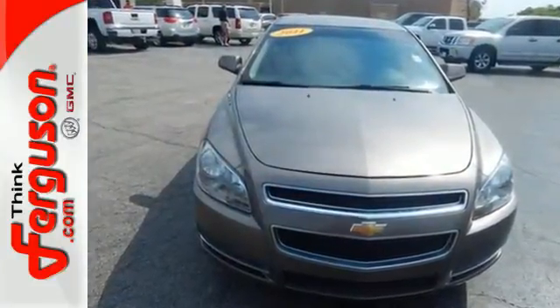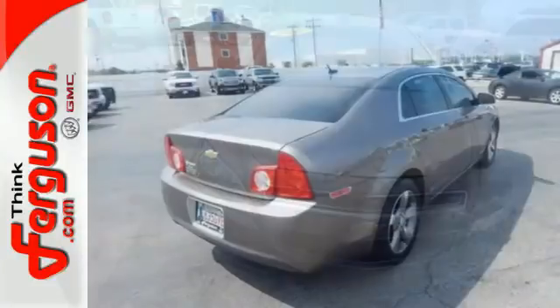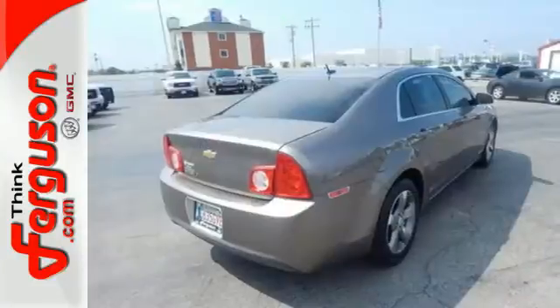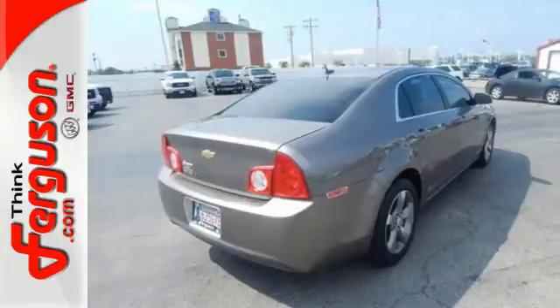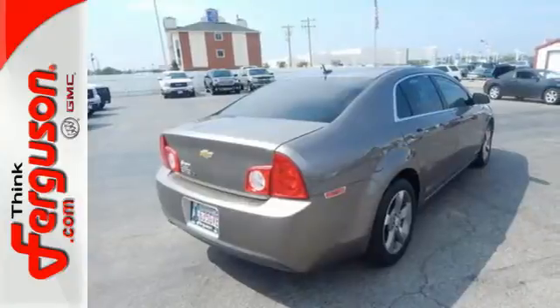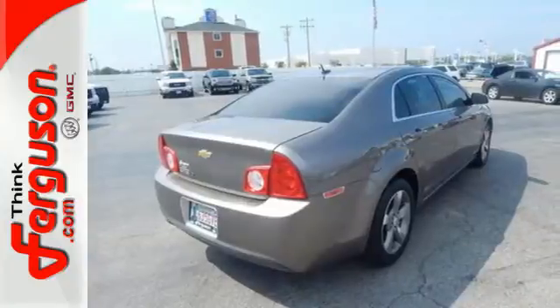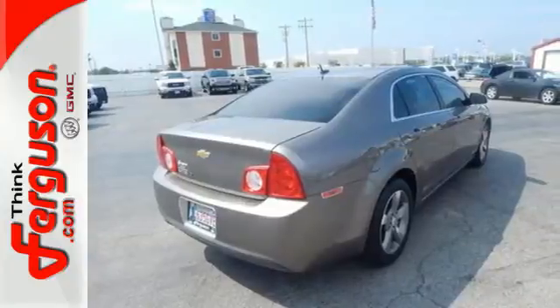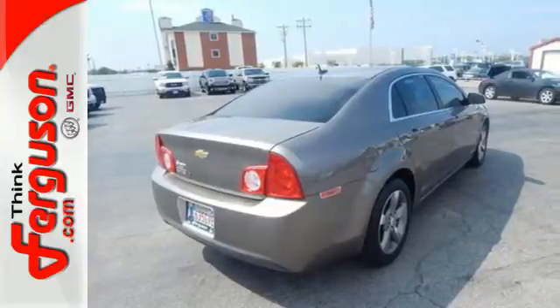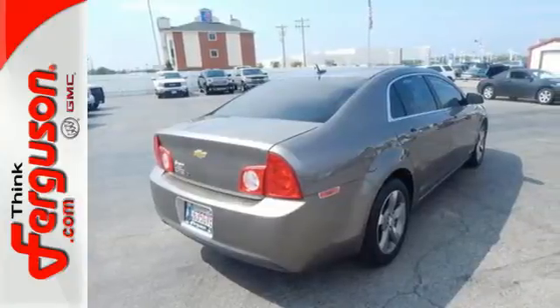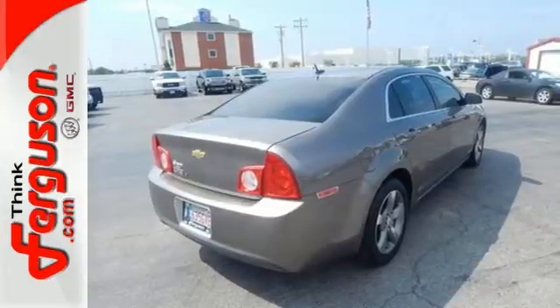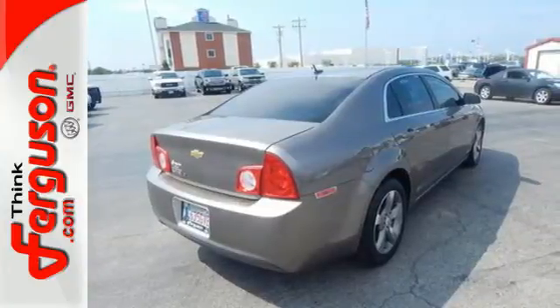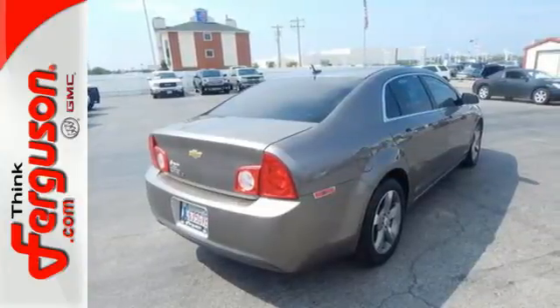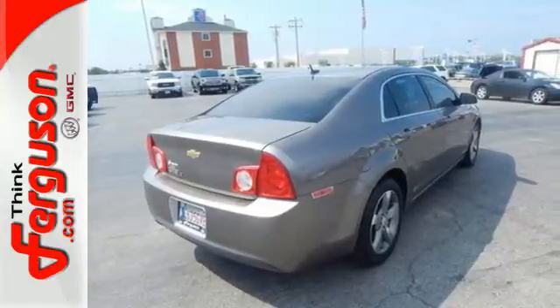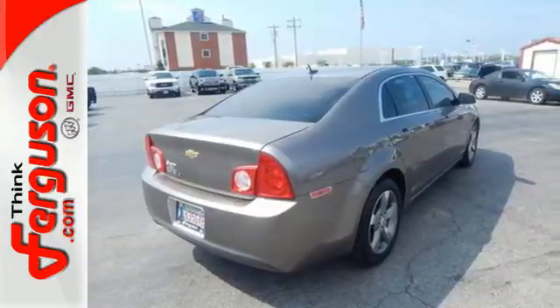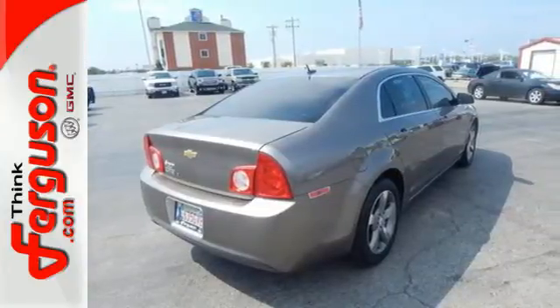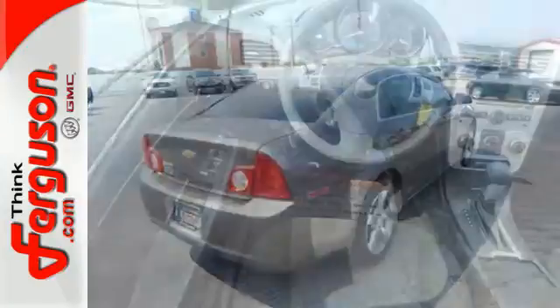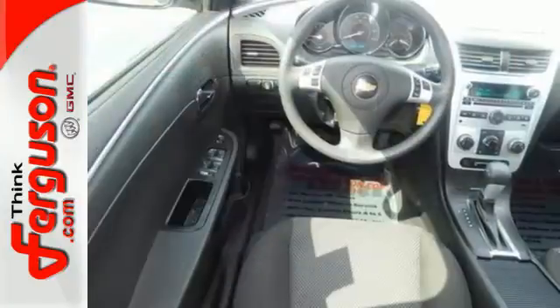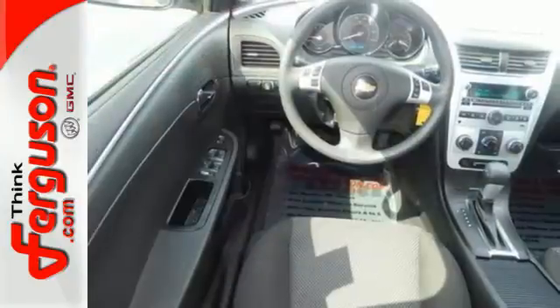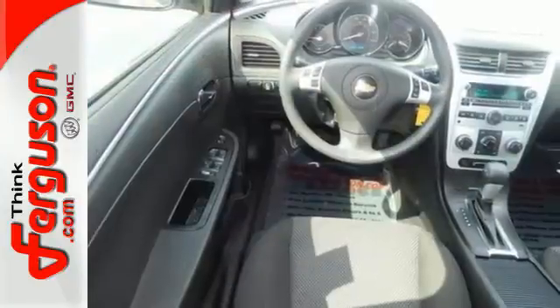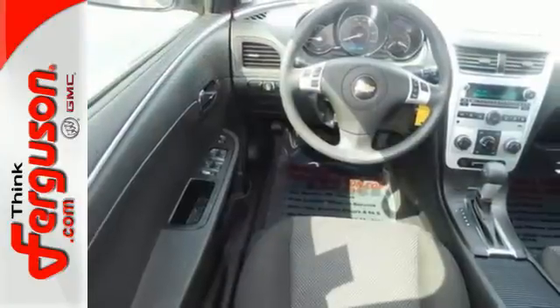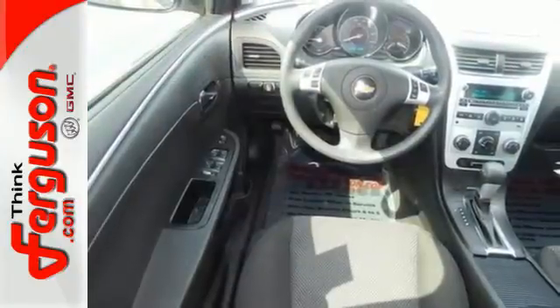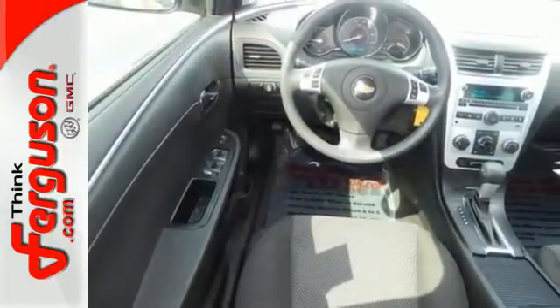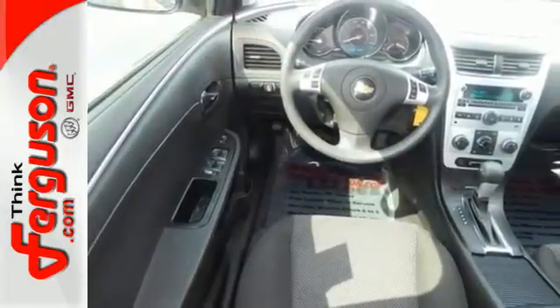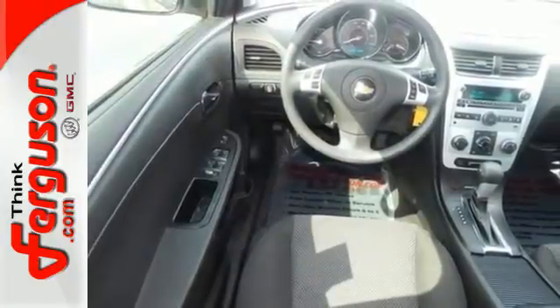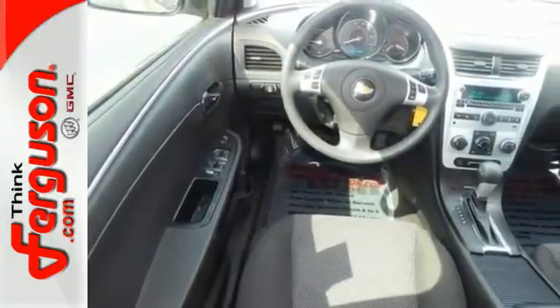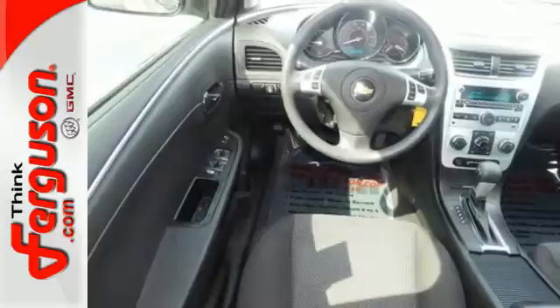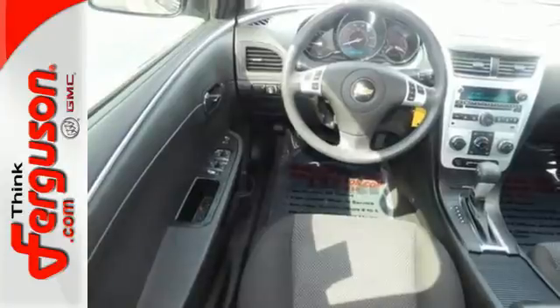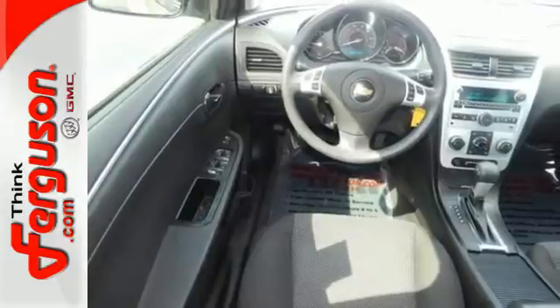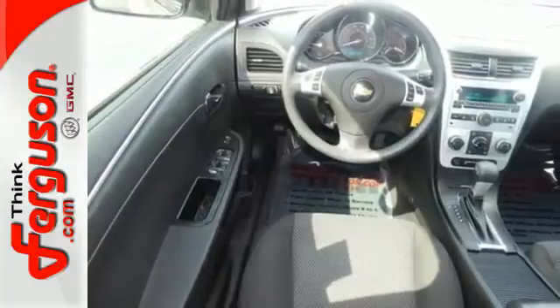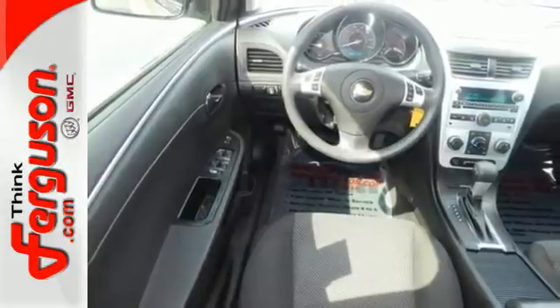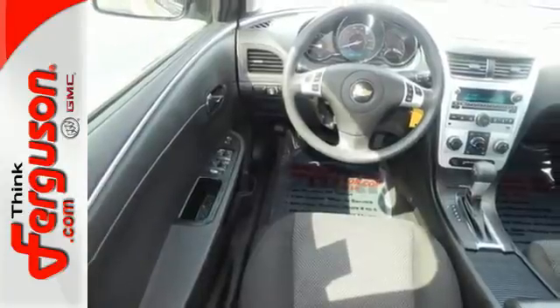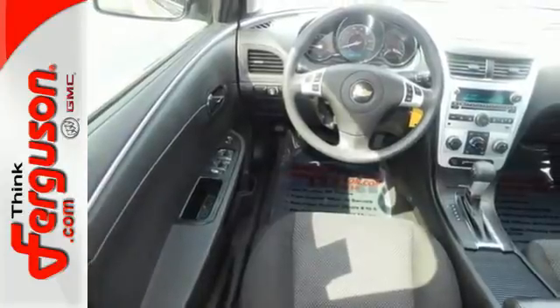With its head-turning style, superb performance, and spacious interior, this Malibu is the best value in its class, second to none.